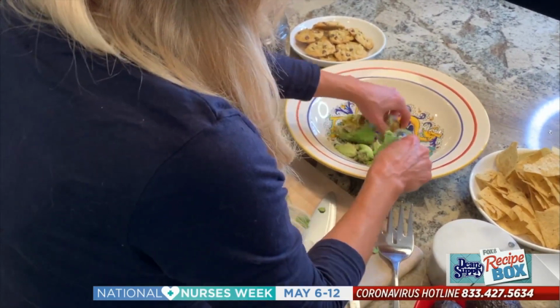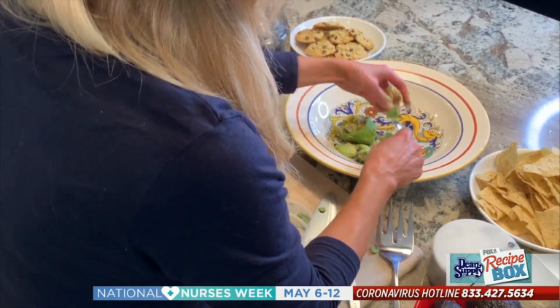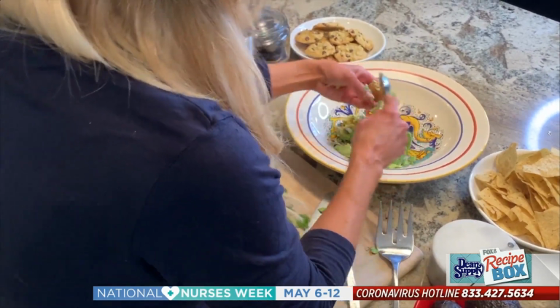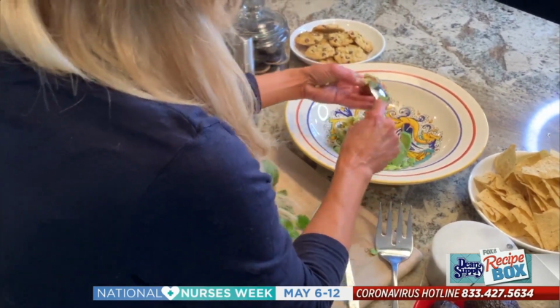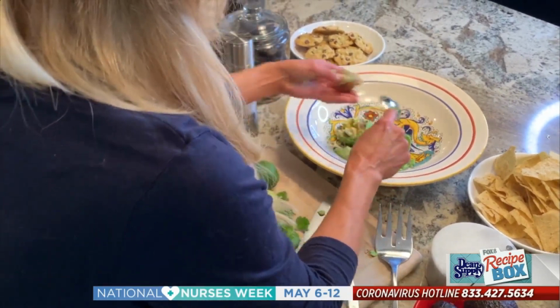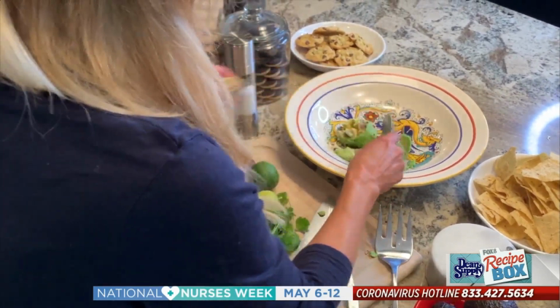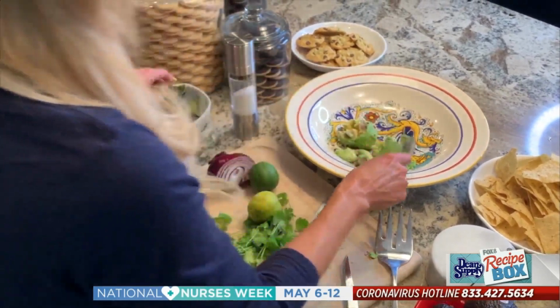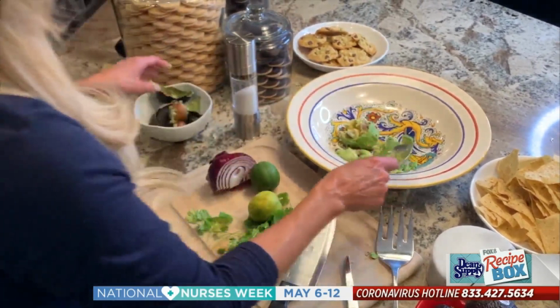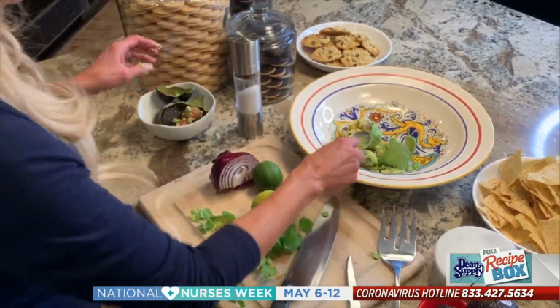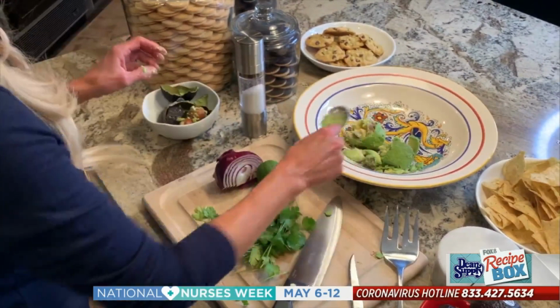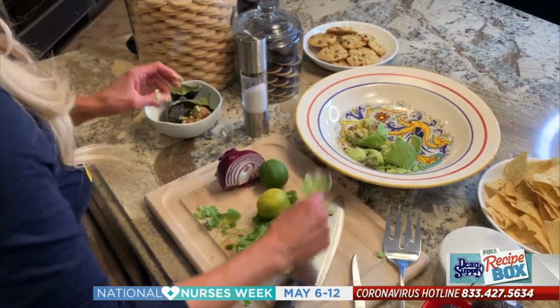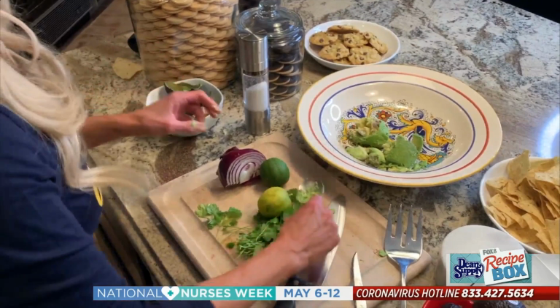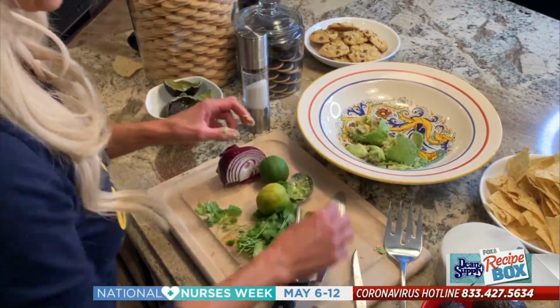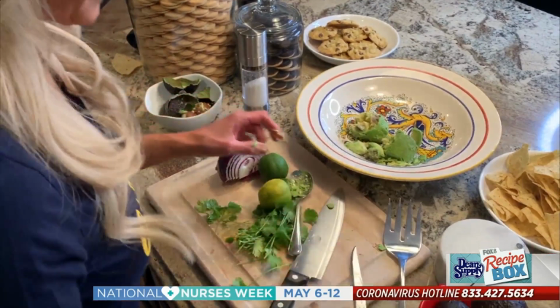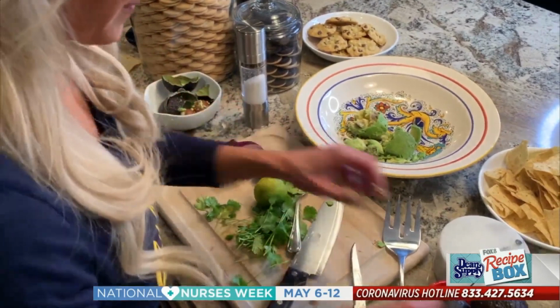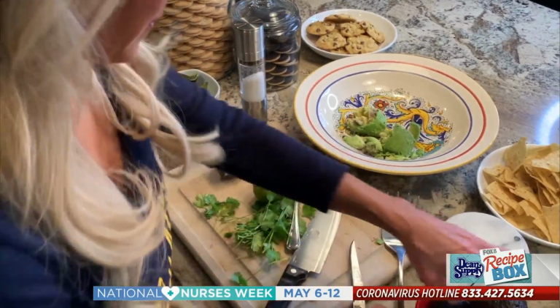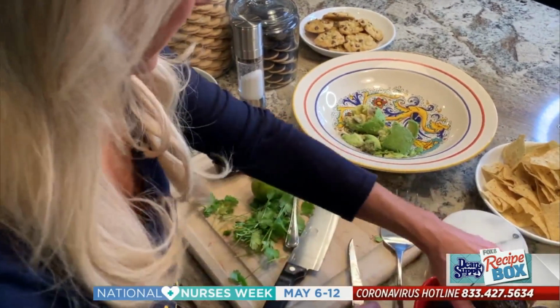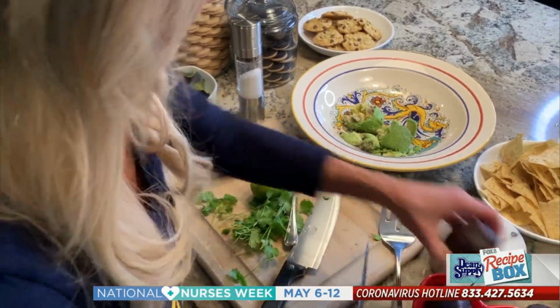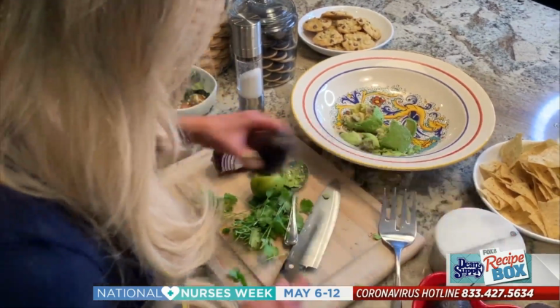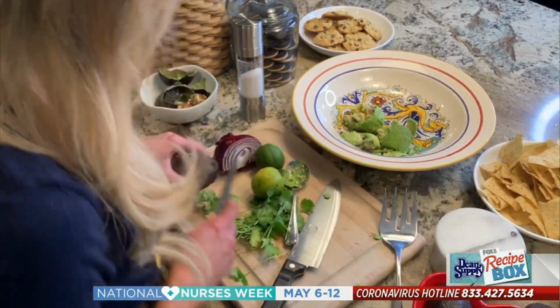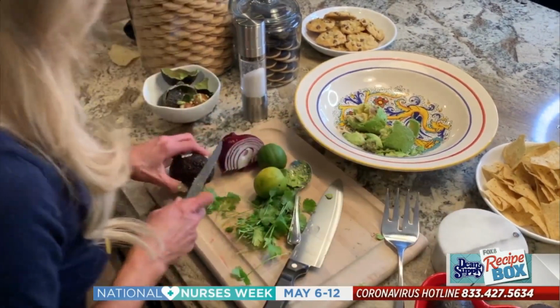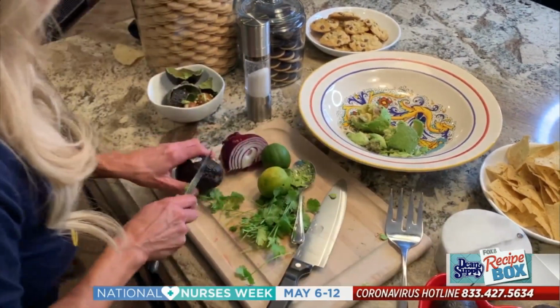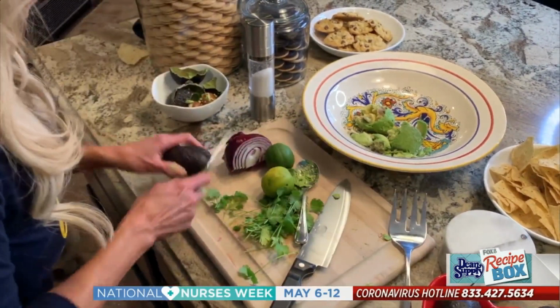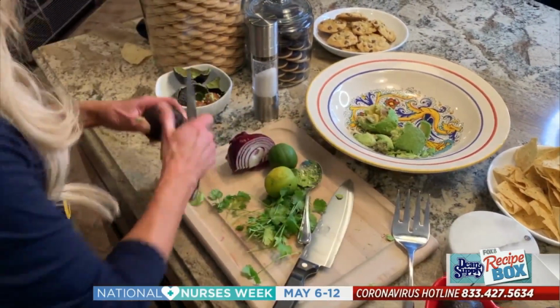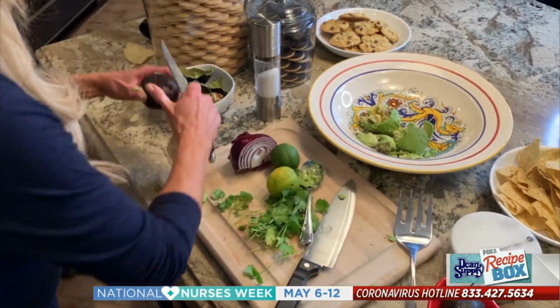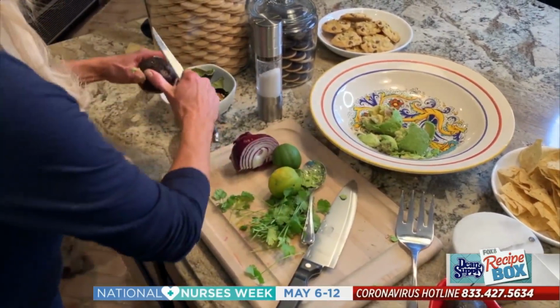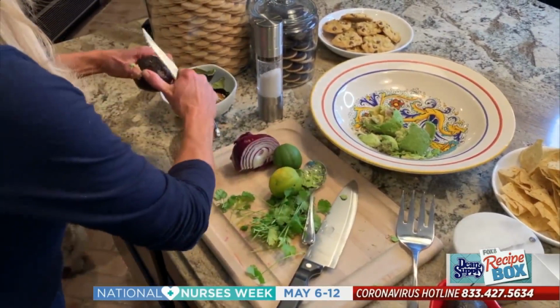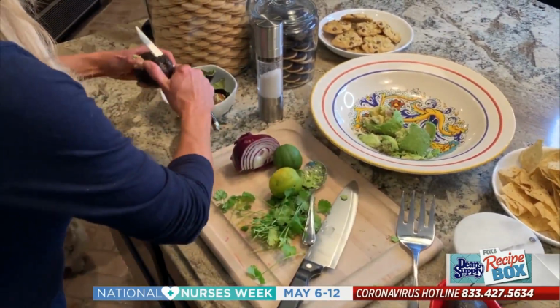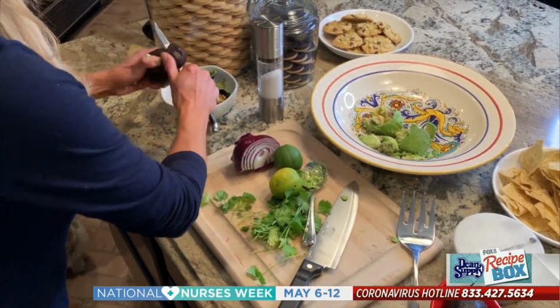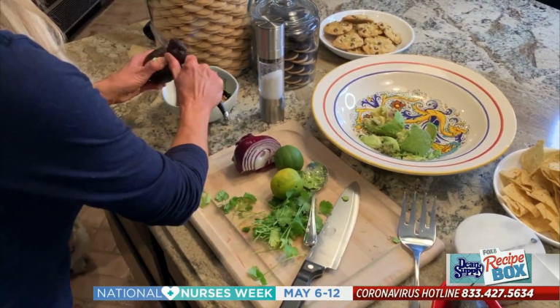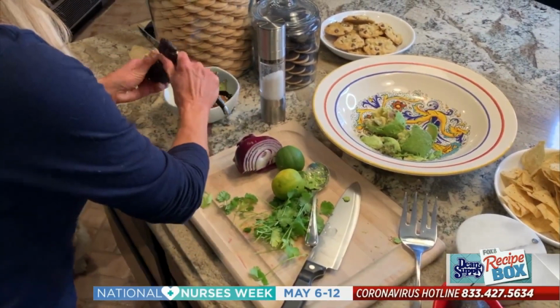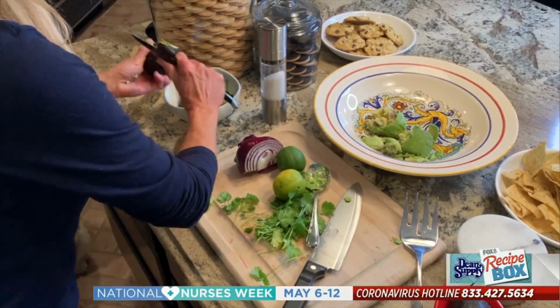Look at that. How many avocados do you usually put in? I'll do four.